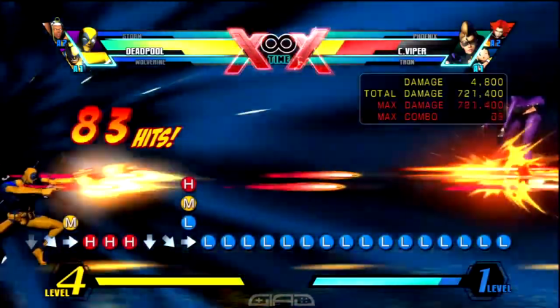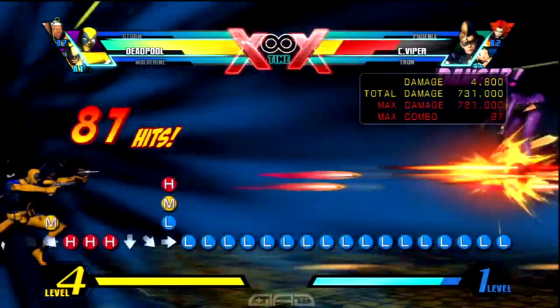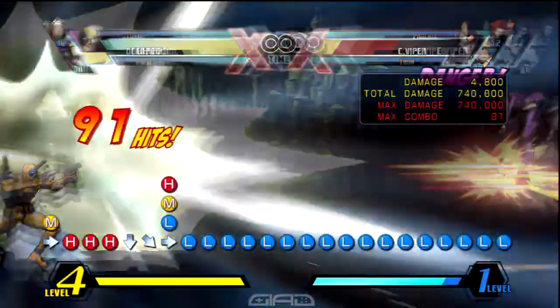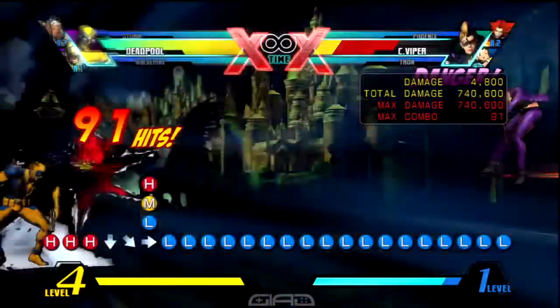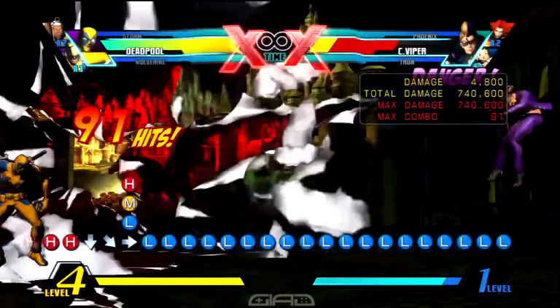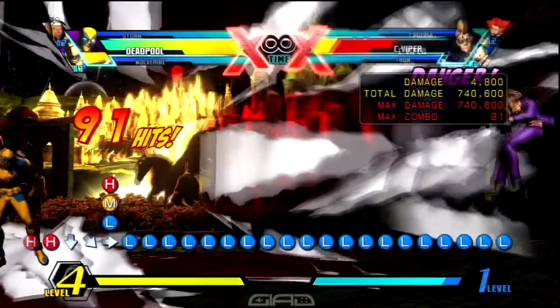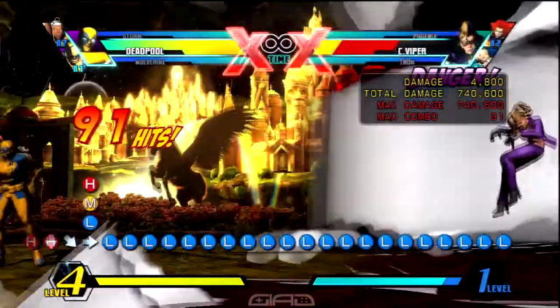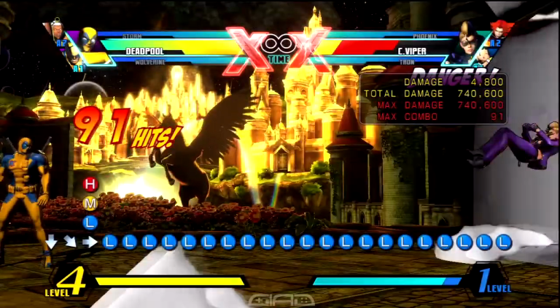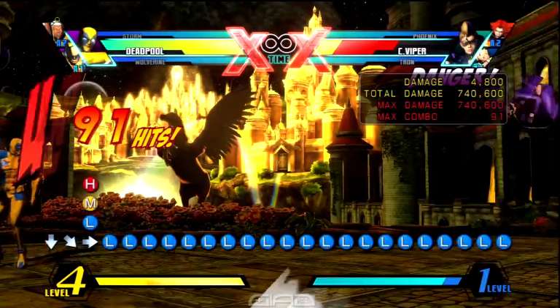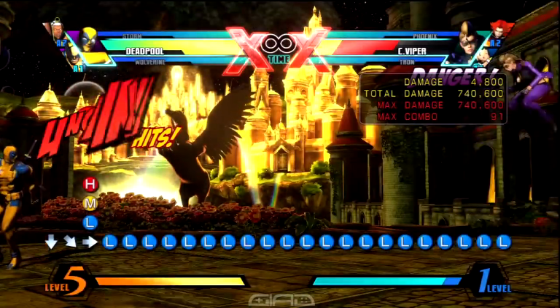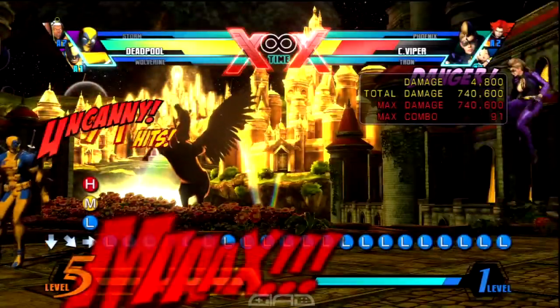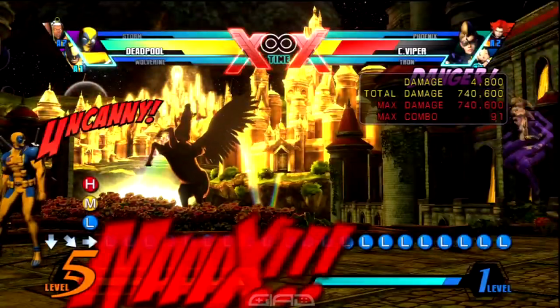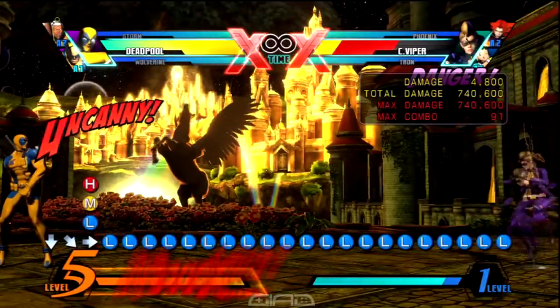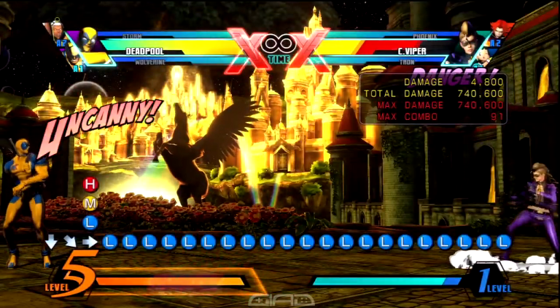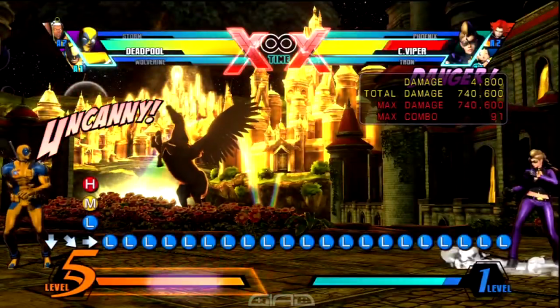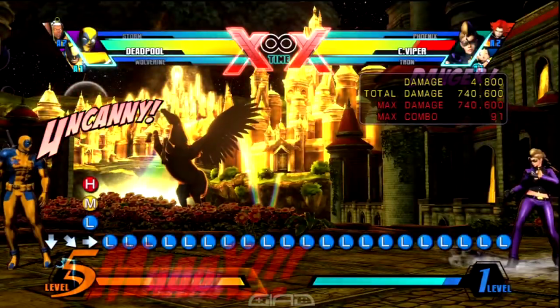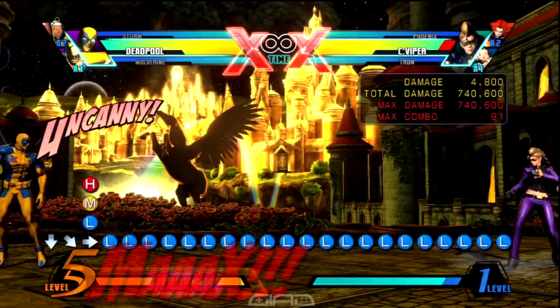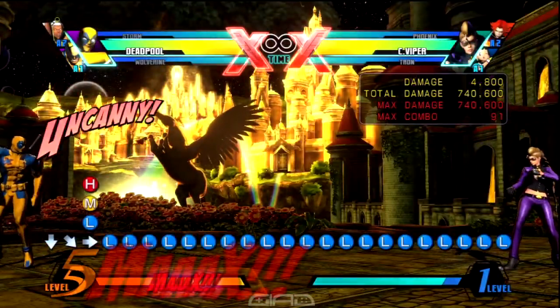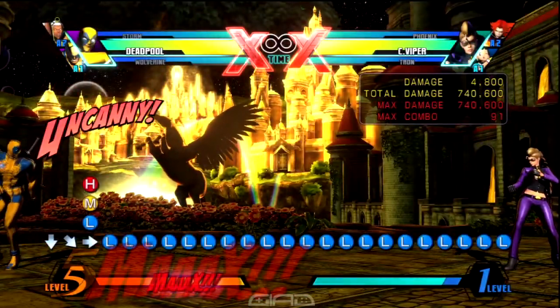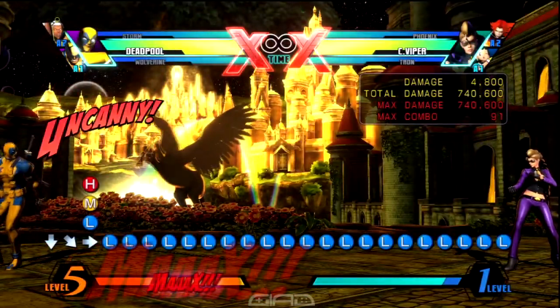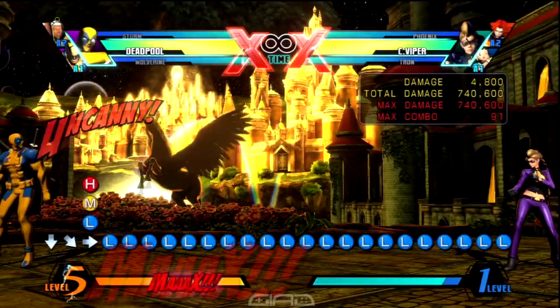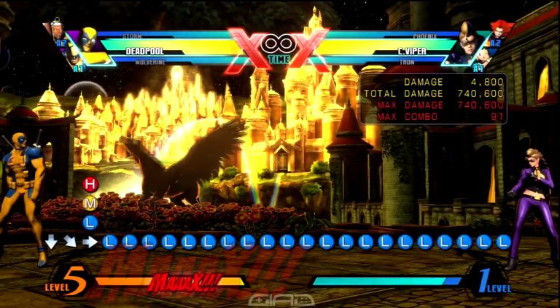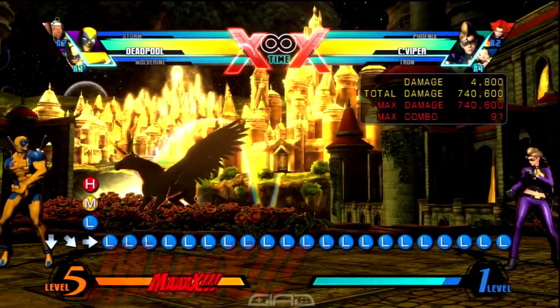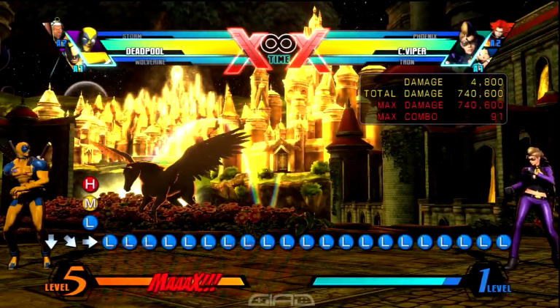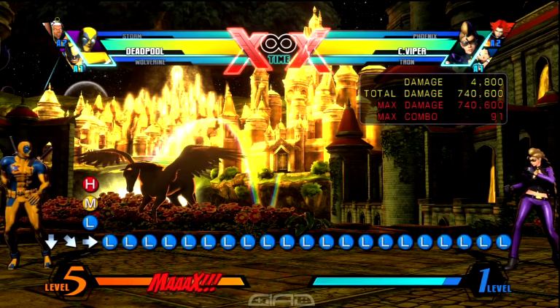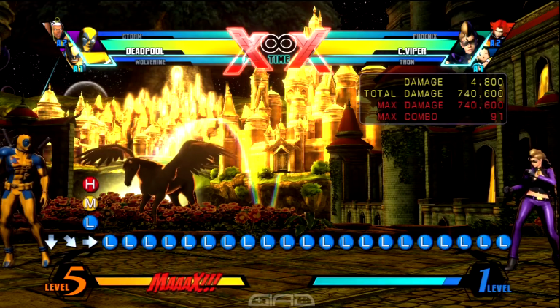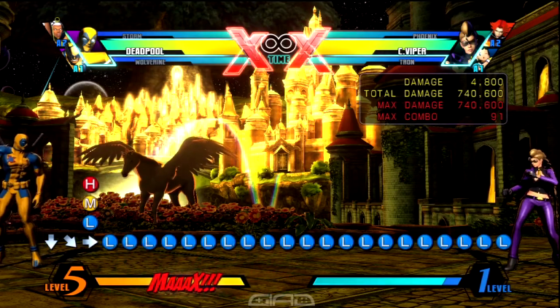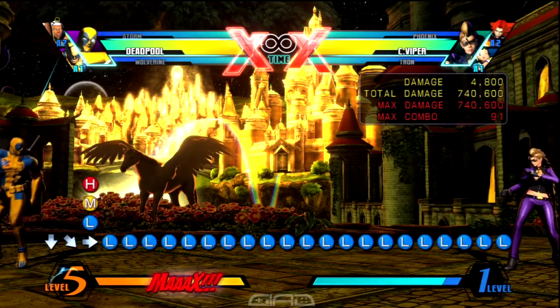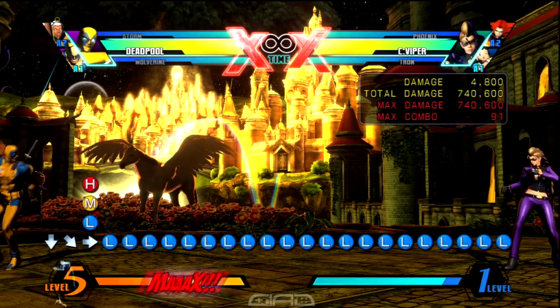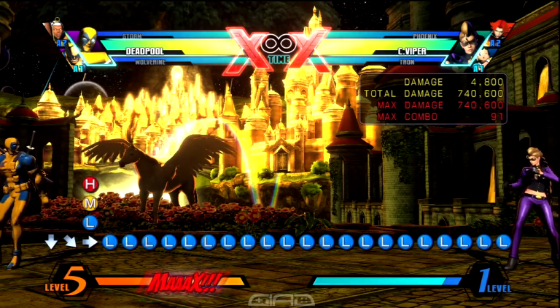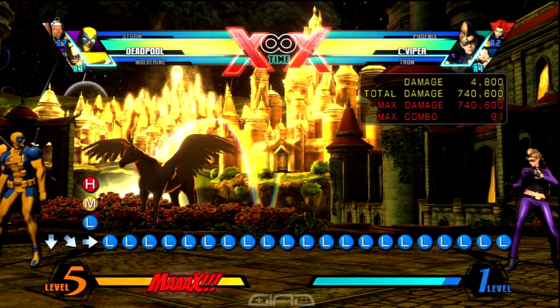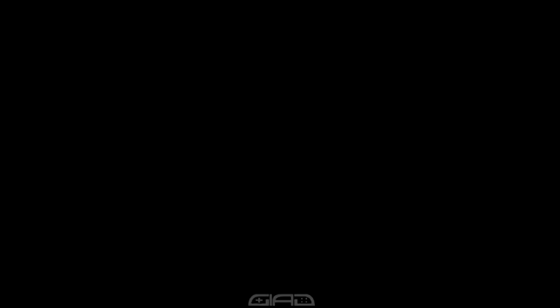And then you want to do standing quarter circle forward, two attack buttons — Trigger Happy, Trigger Happy. And you guys already know, mash them buttons.